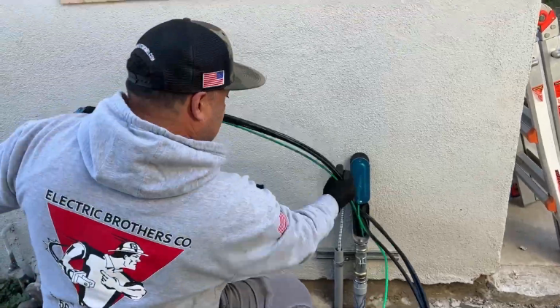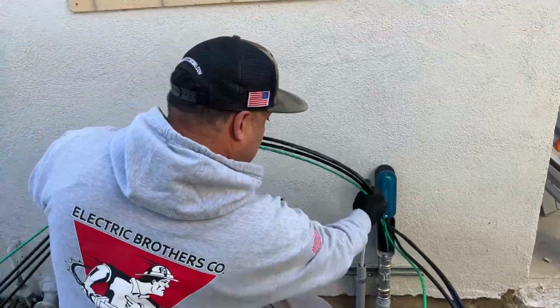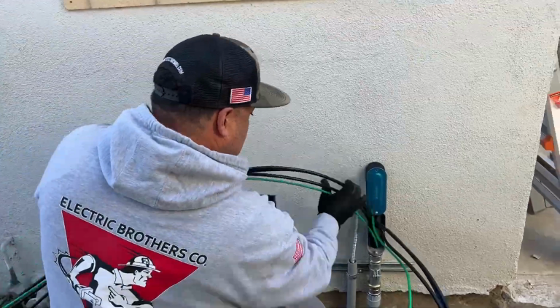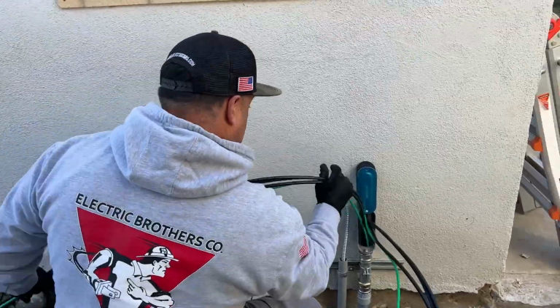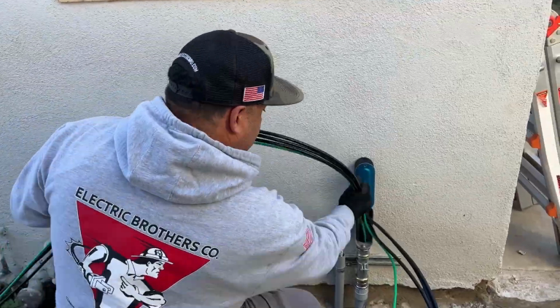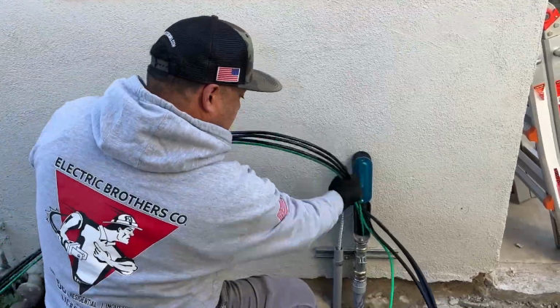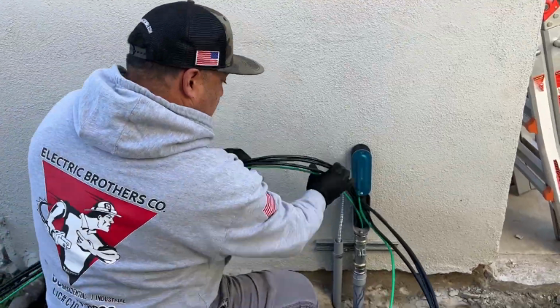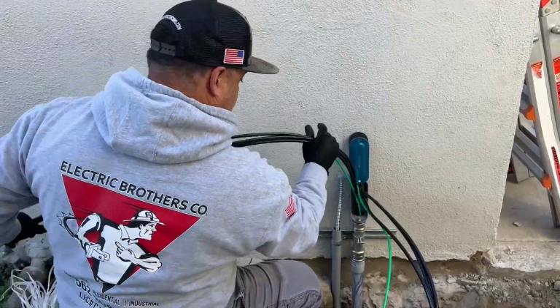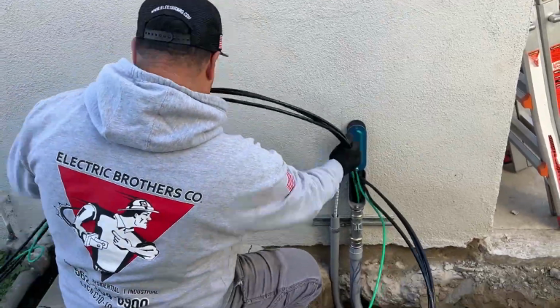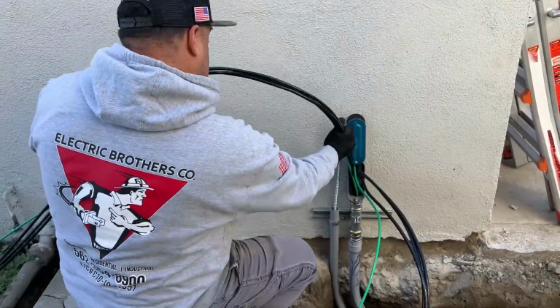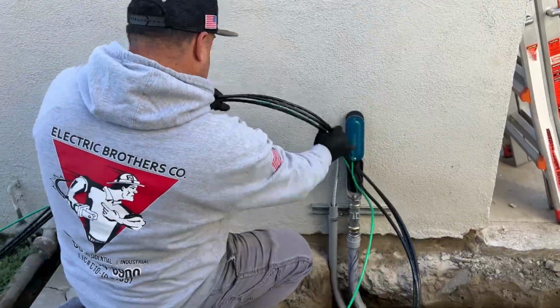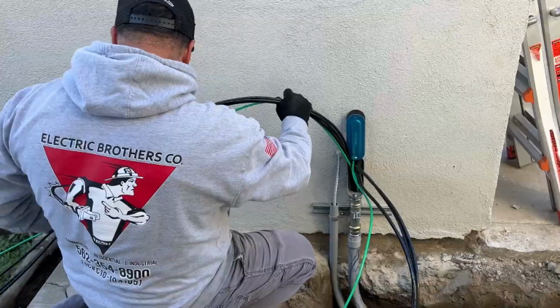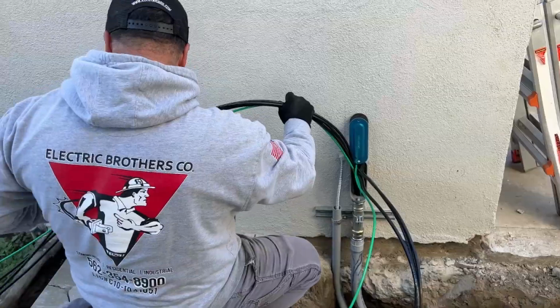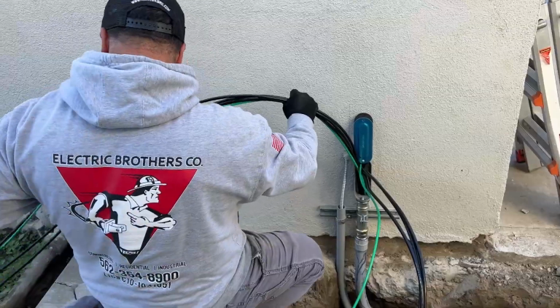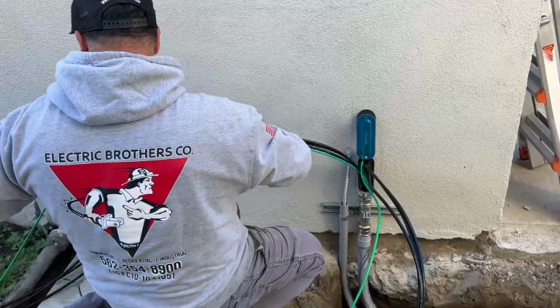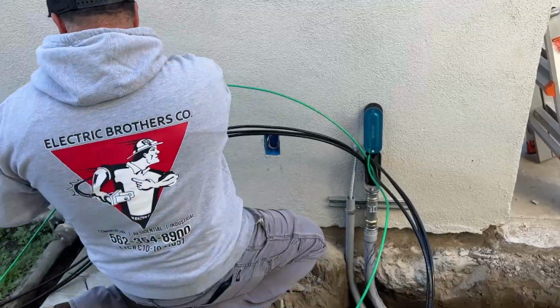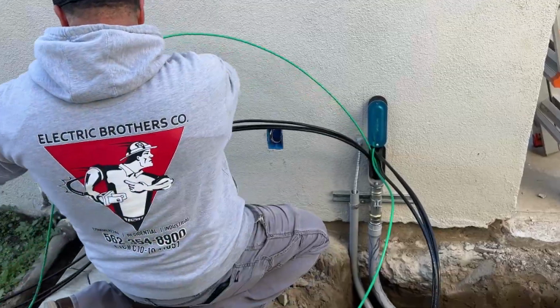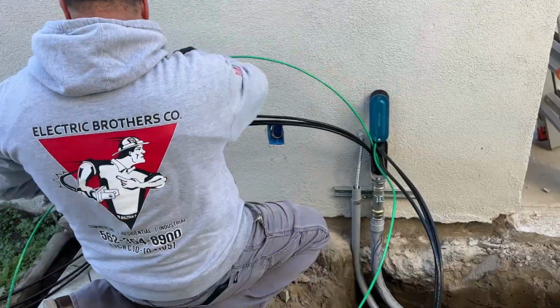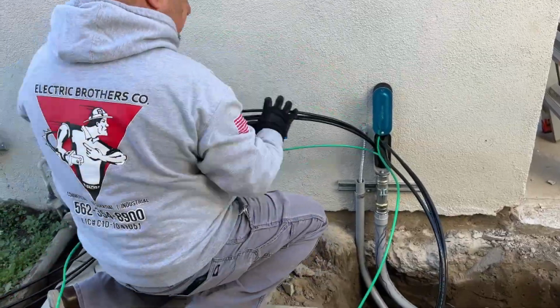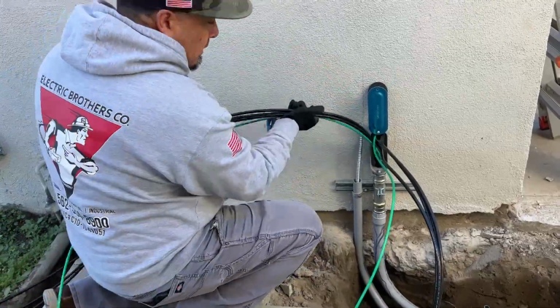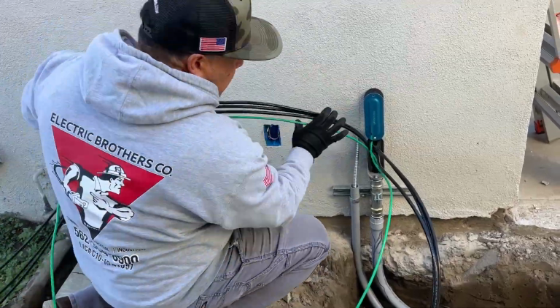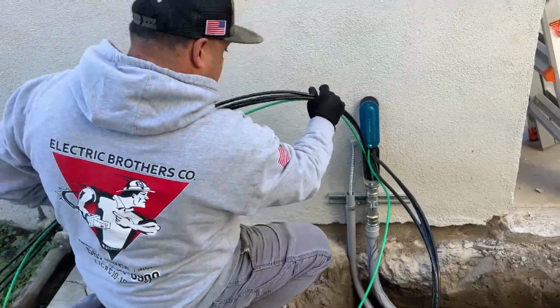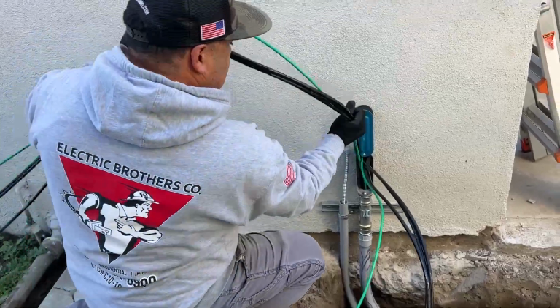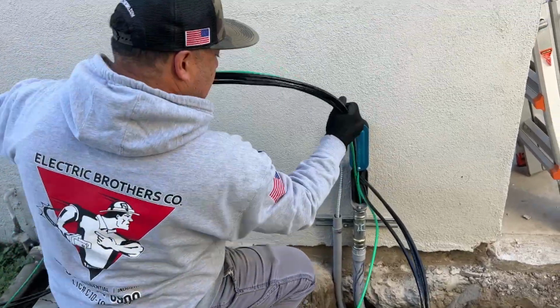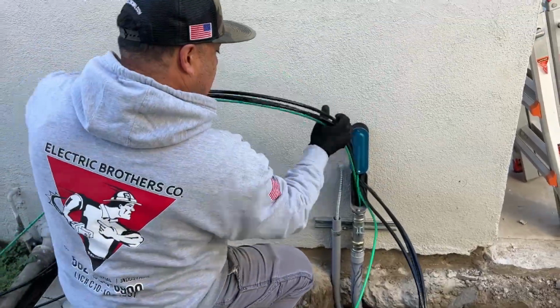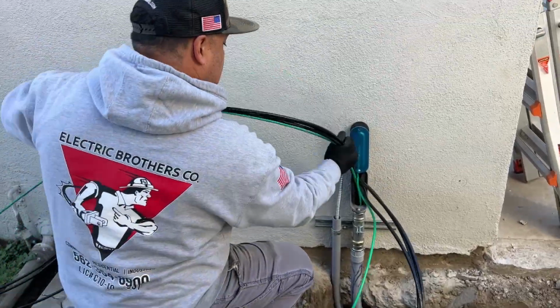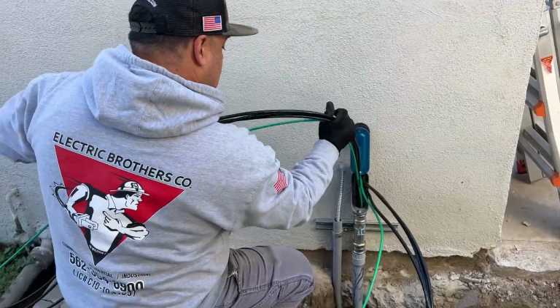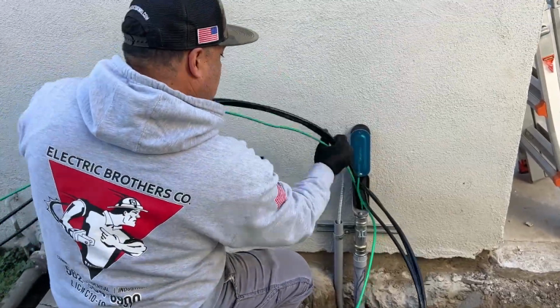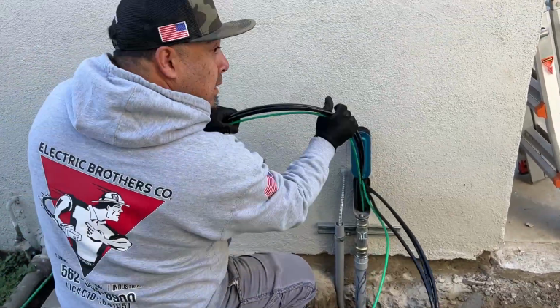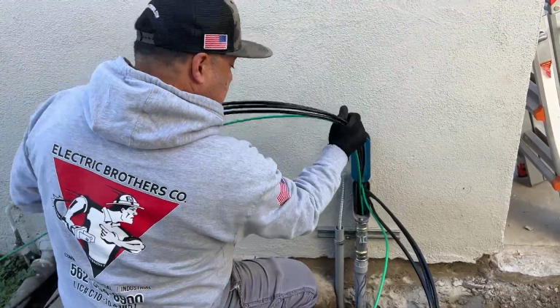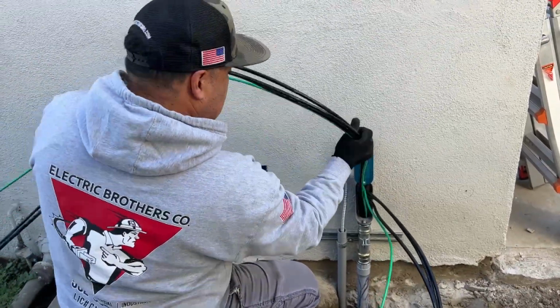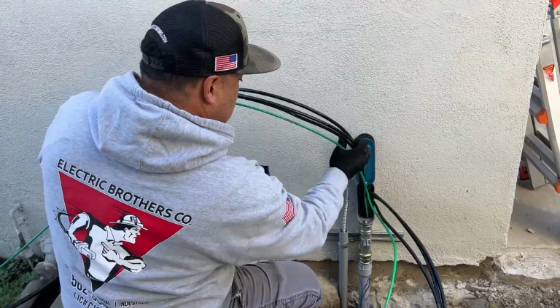Juan is now pushing the wire into the underground electrical conduit that's going to connect to the sub-panel in the house.